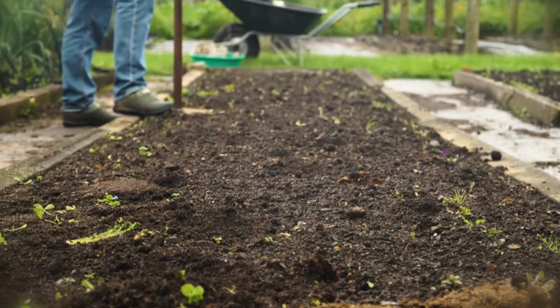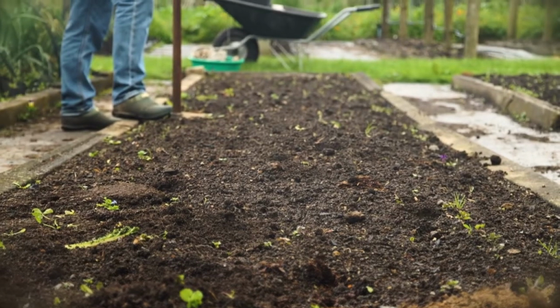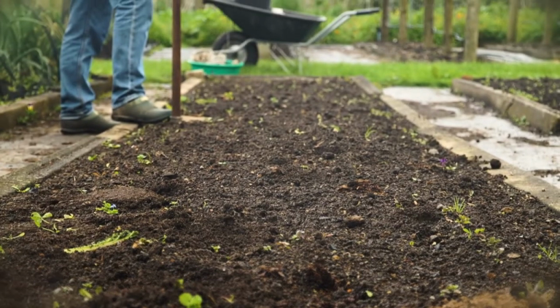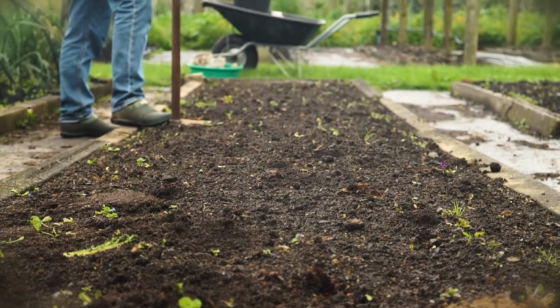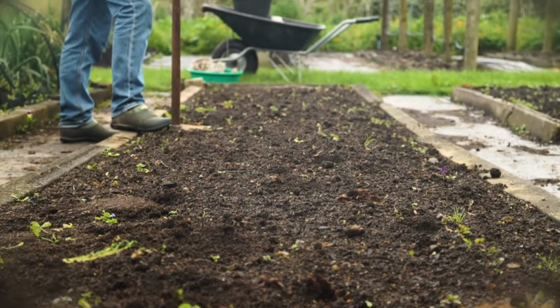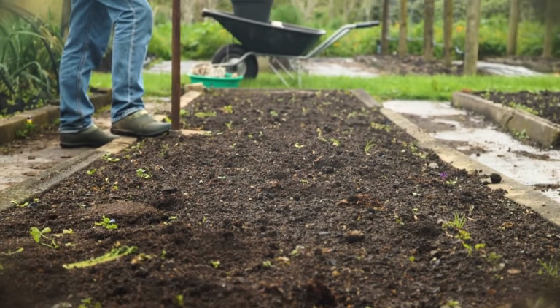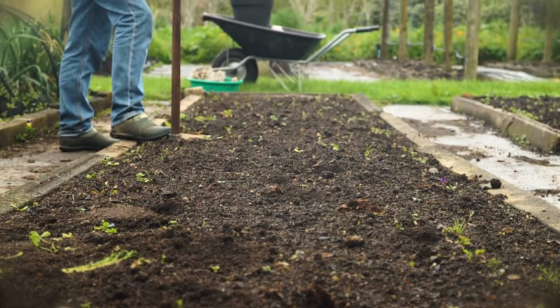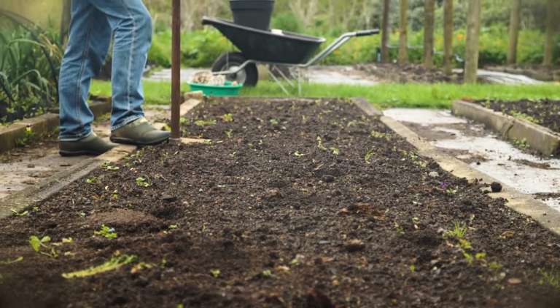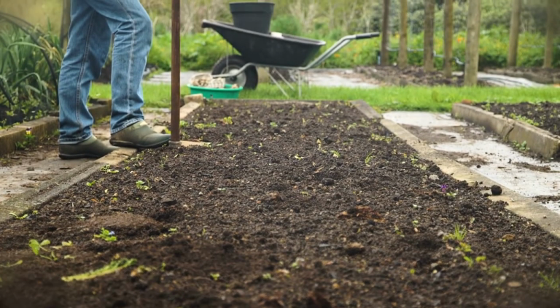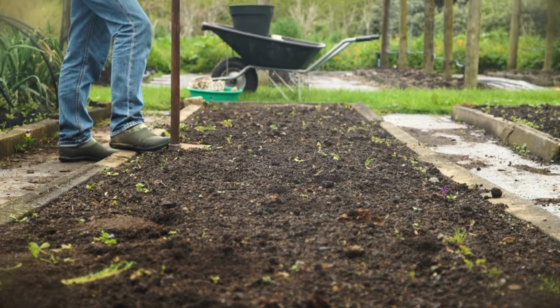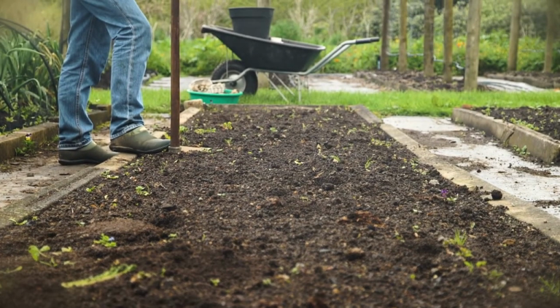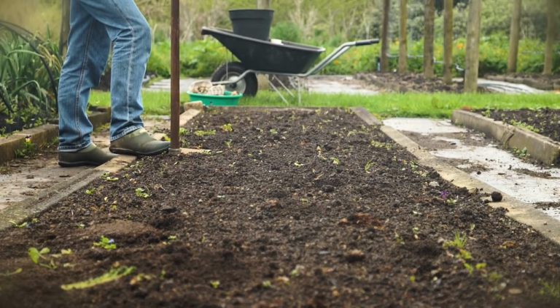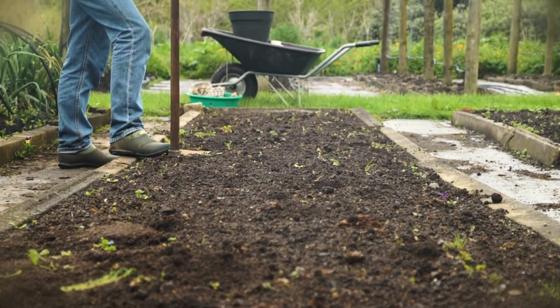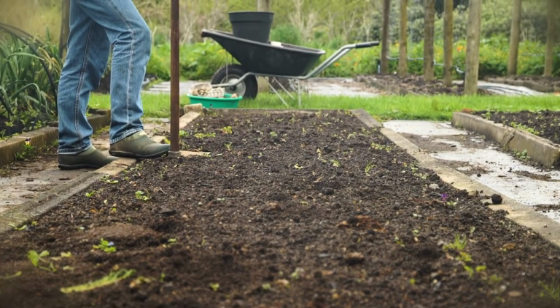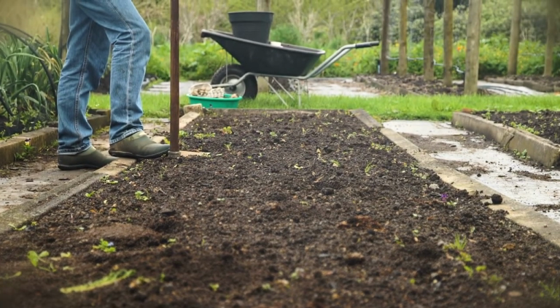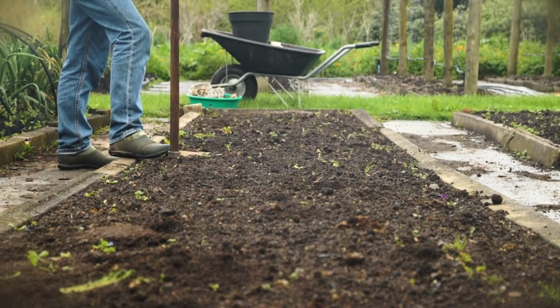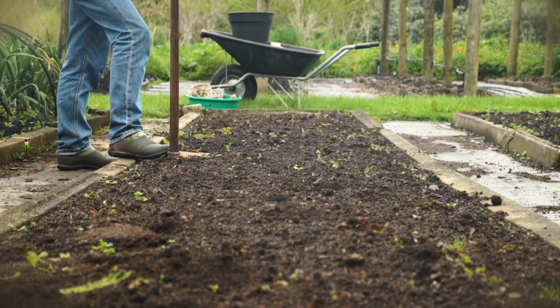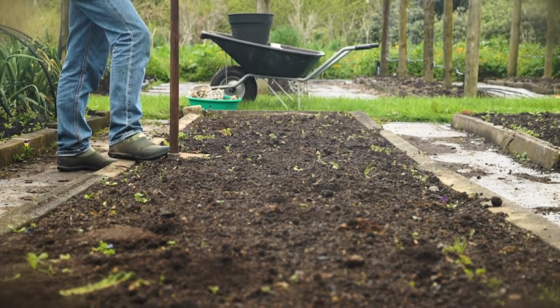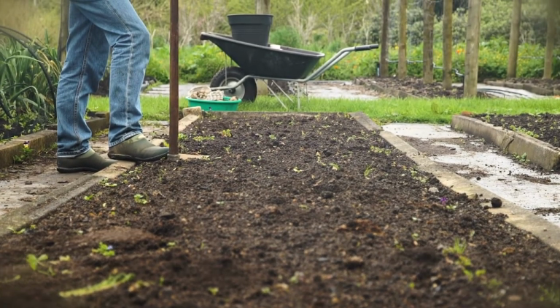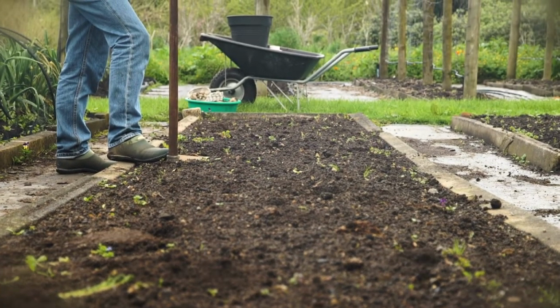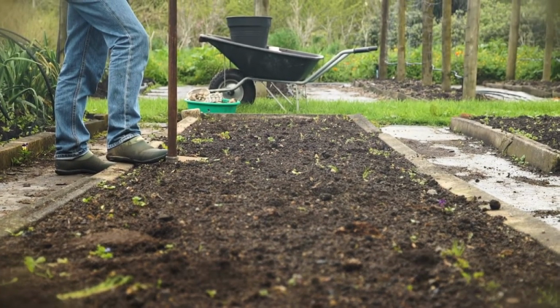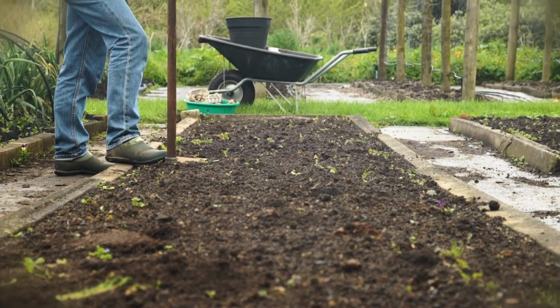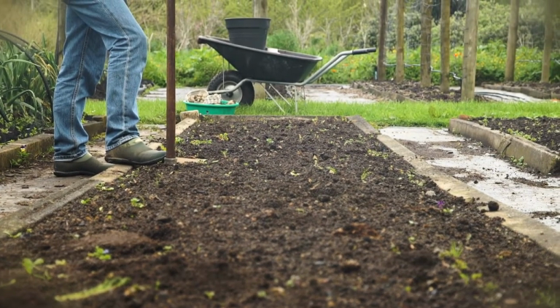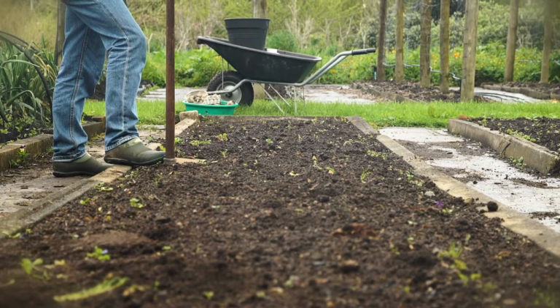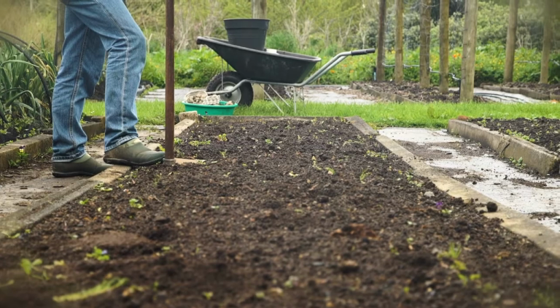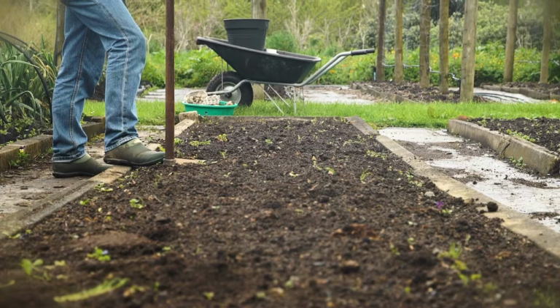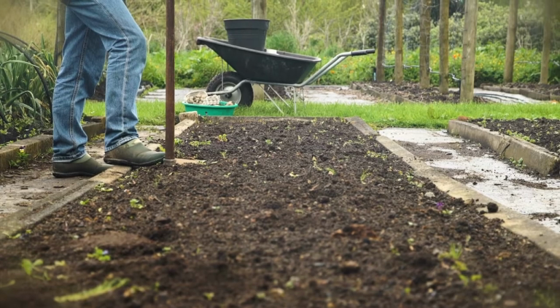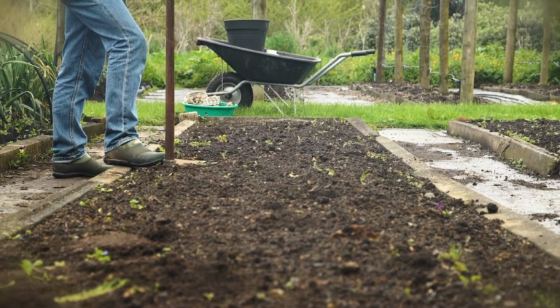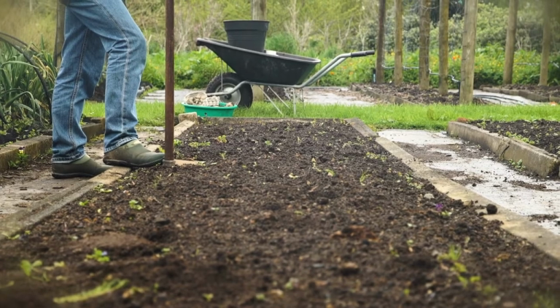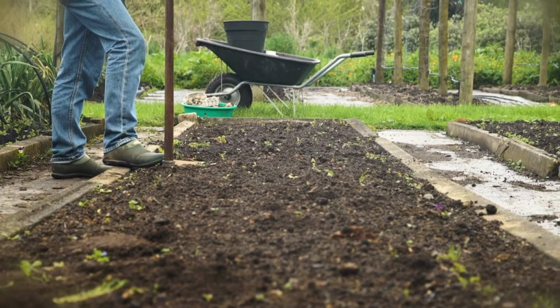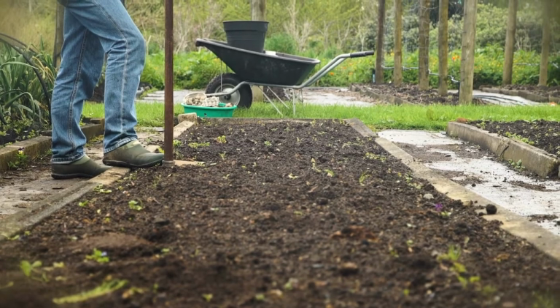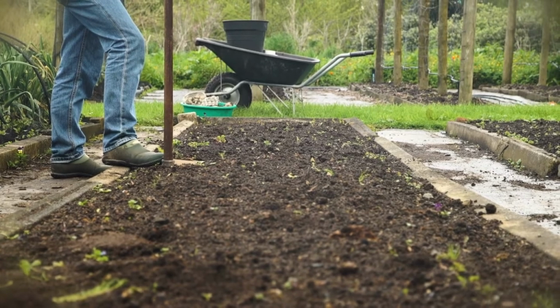Also, the soil needs to be a bit warmer. So if you feel you're still going to get frost, maybe hold off for another month.